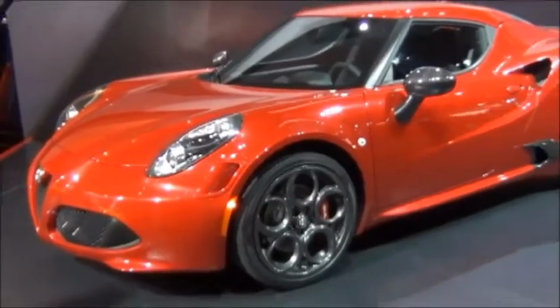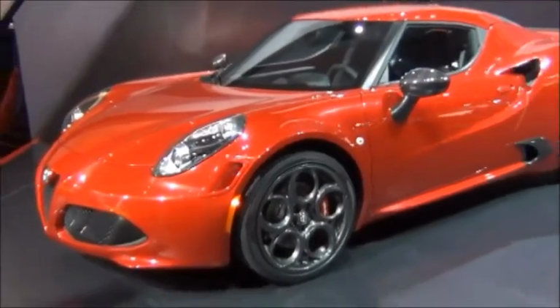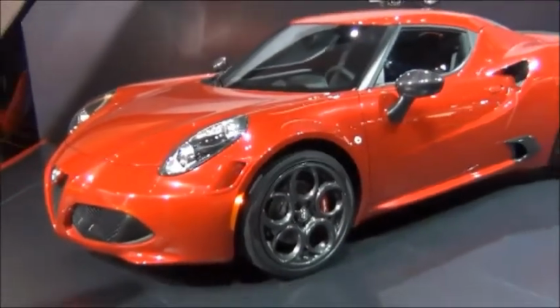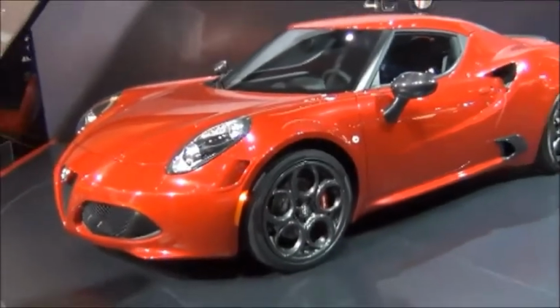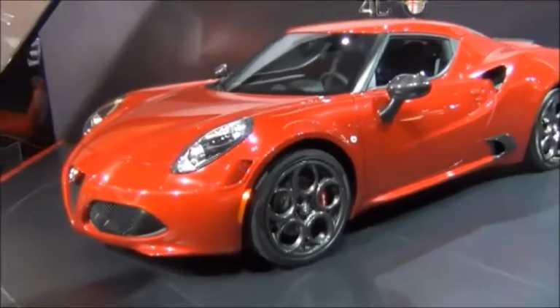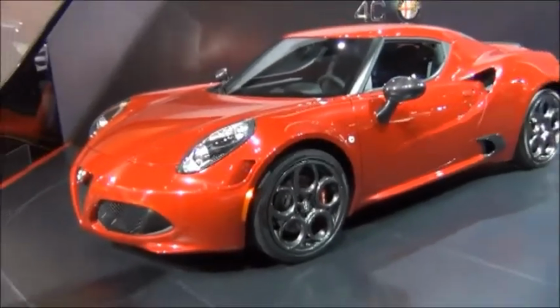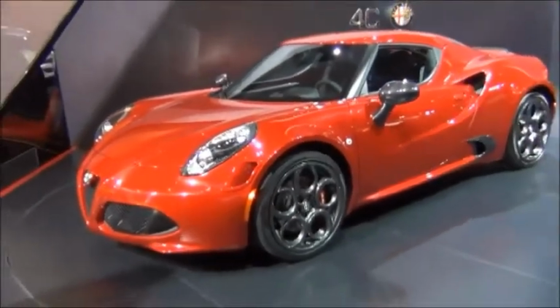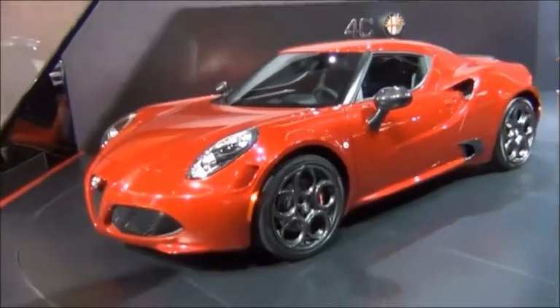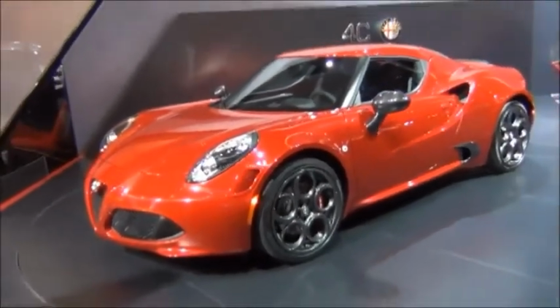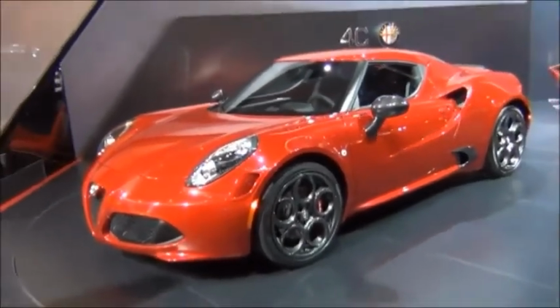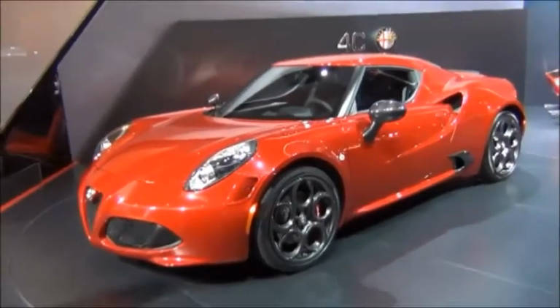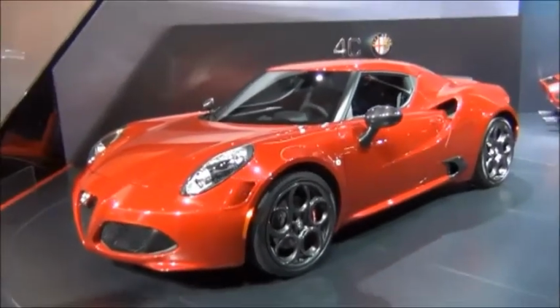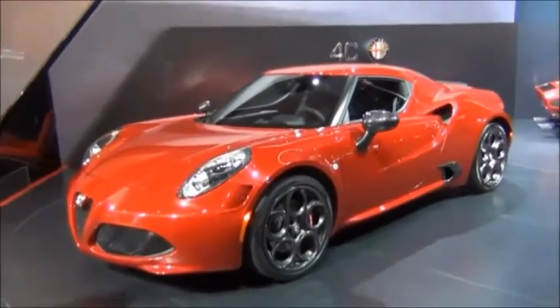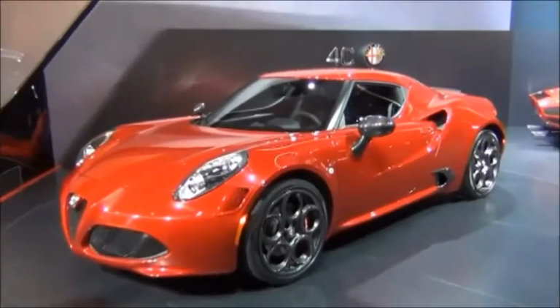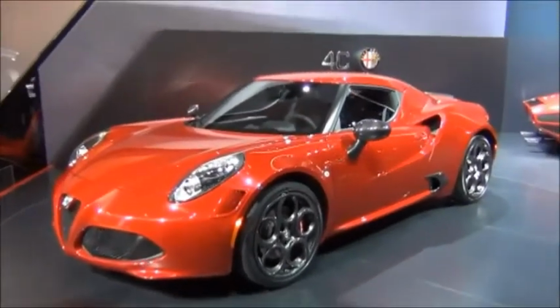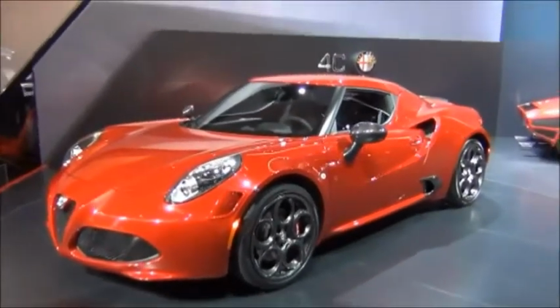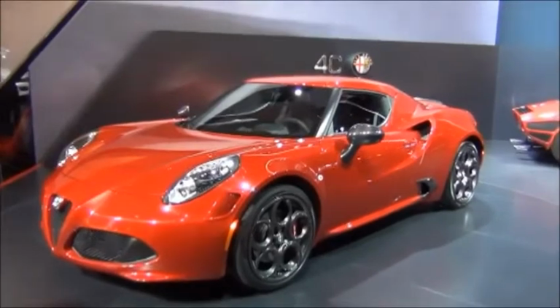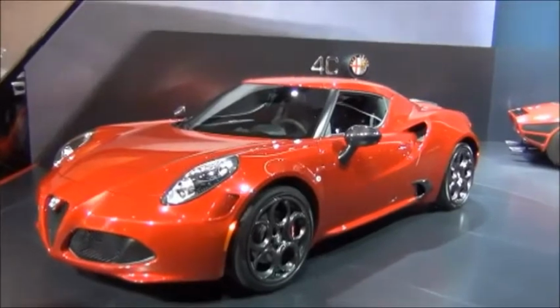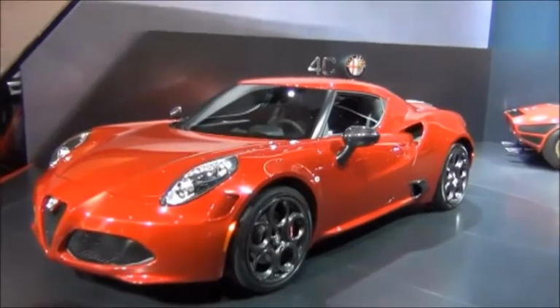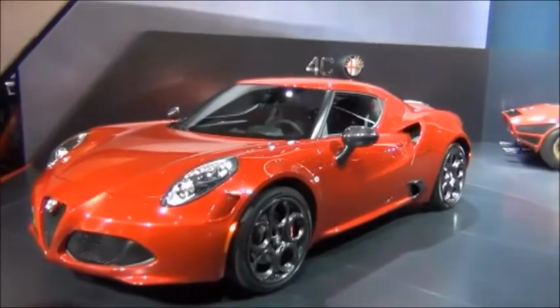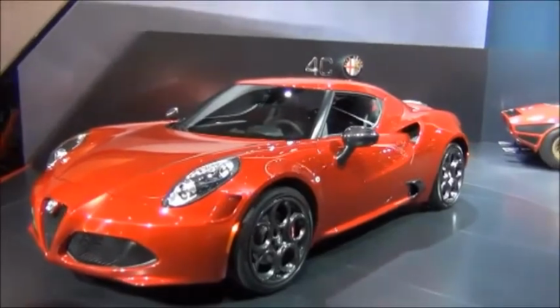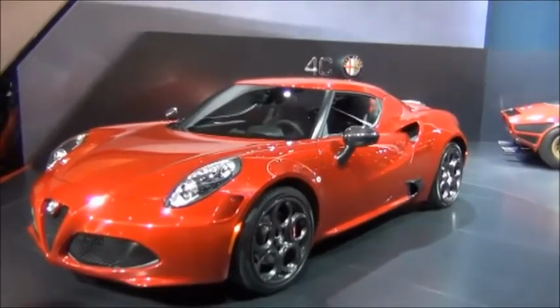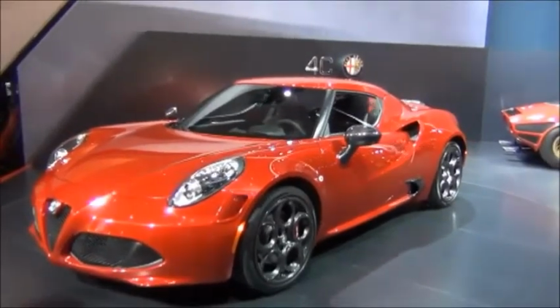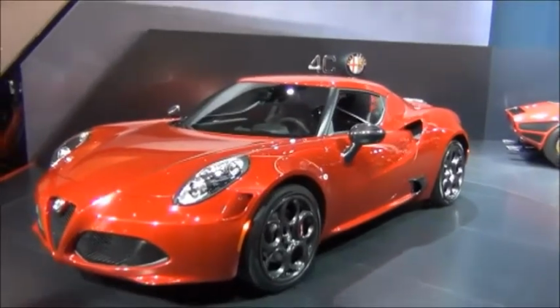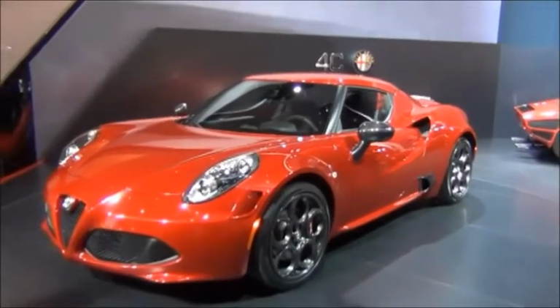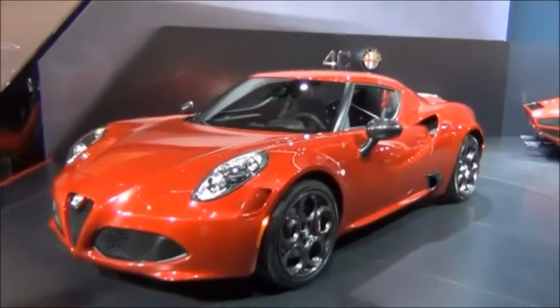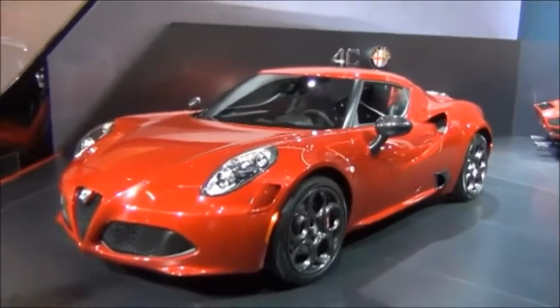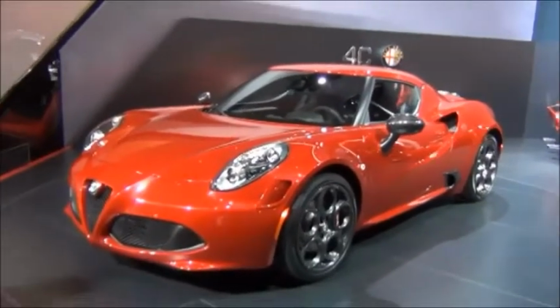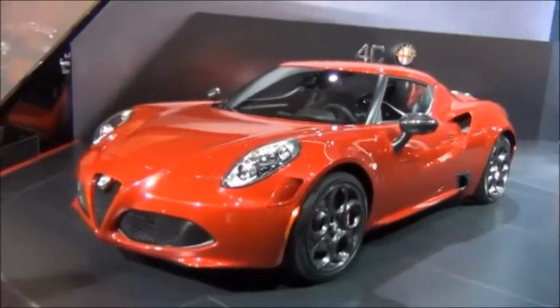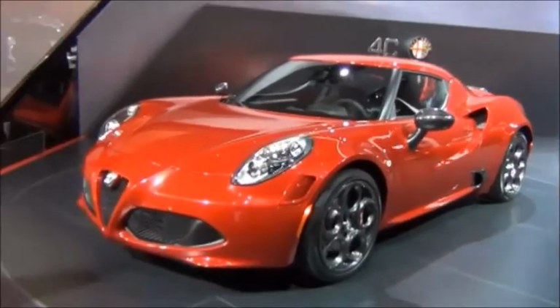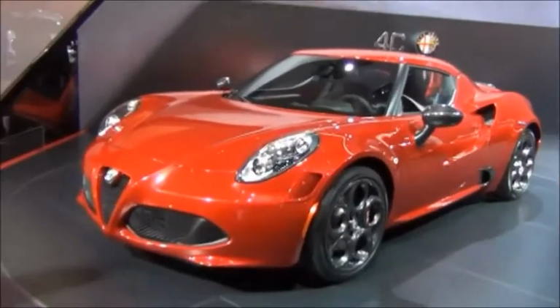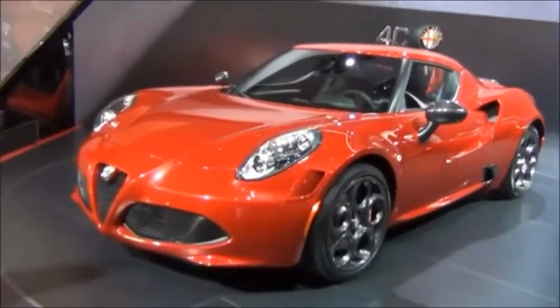Here we are with the Alfa Romeo 4C Launch Edition. This is an absolutely stunning car to look at in person.